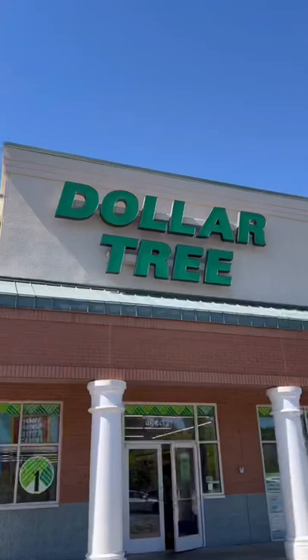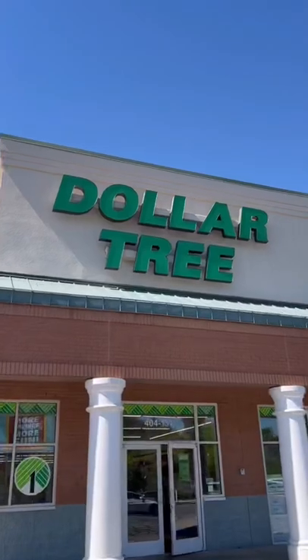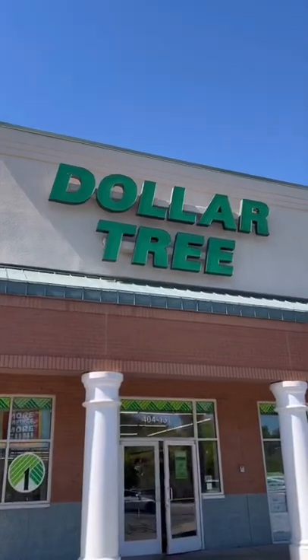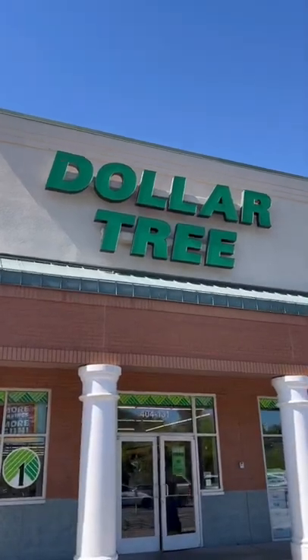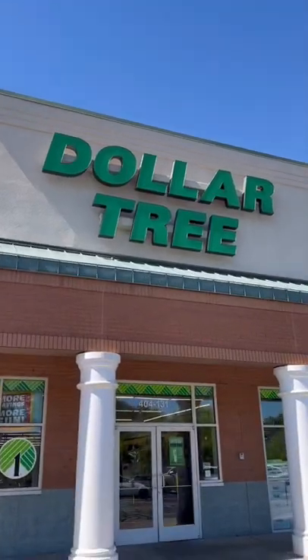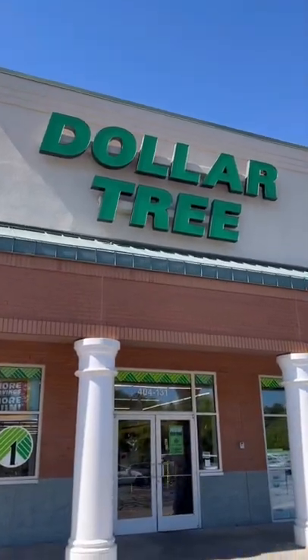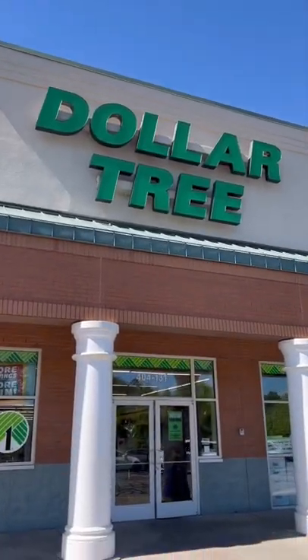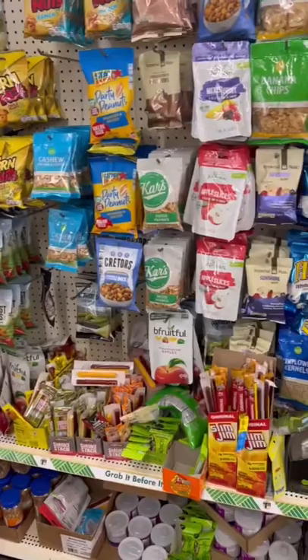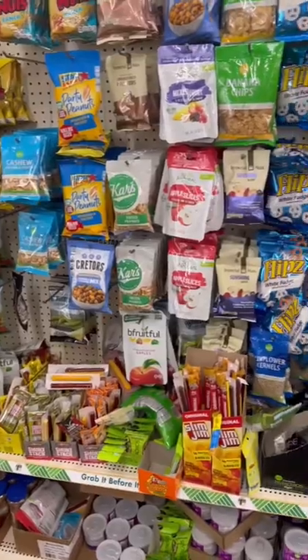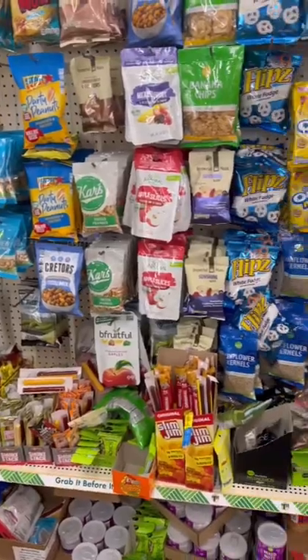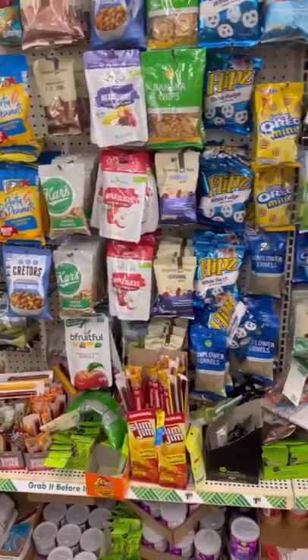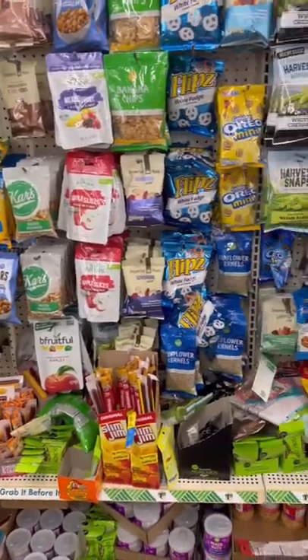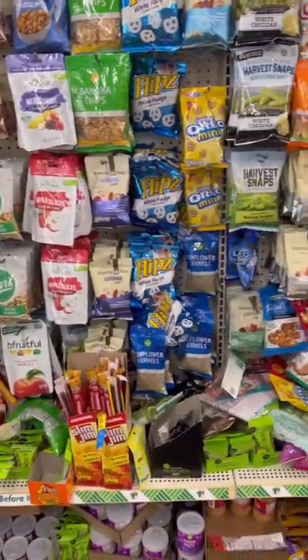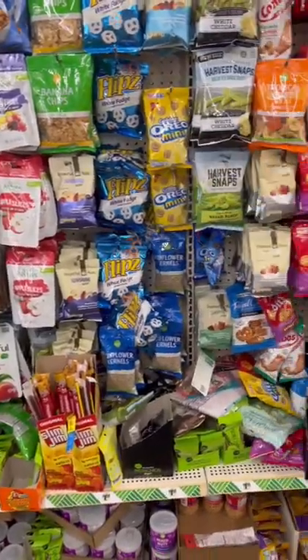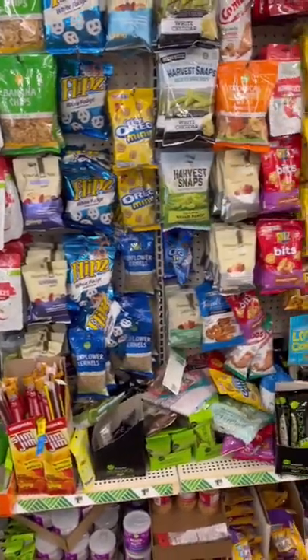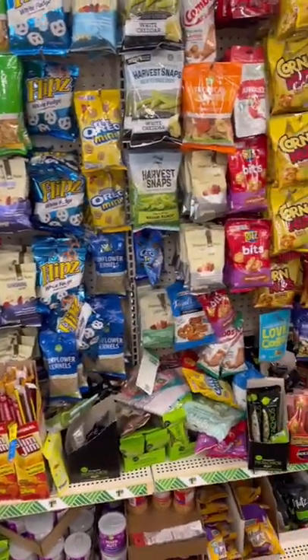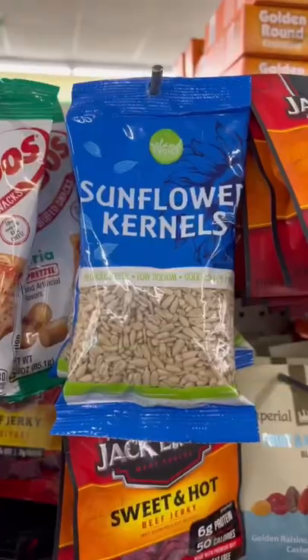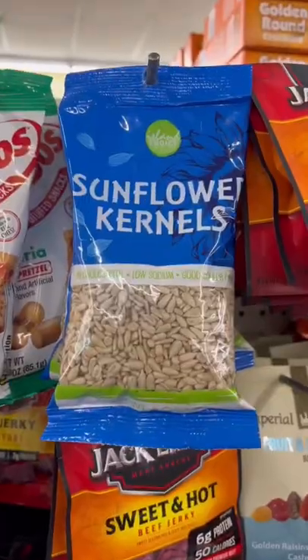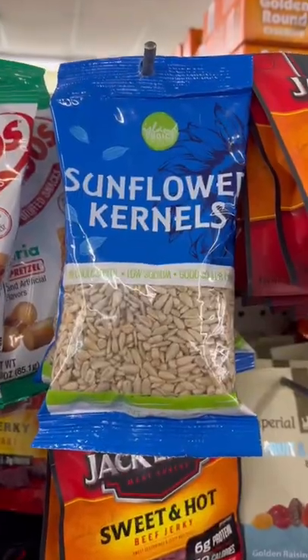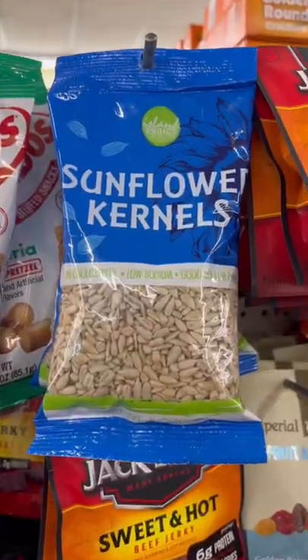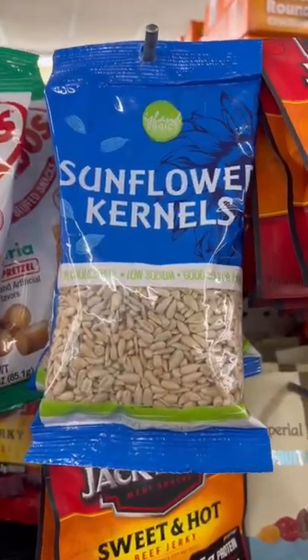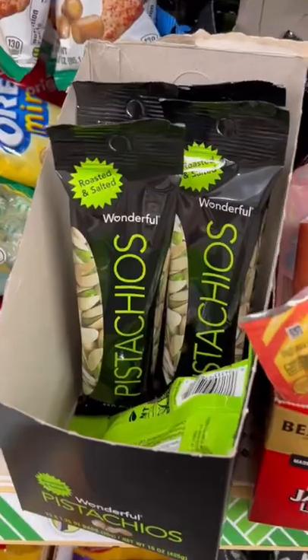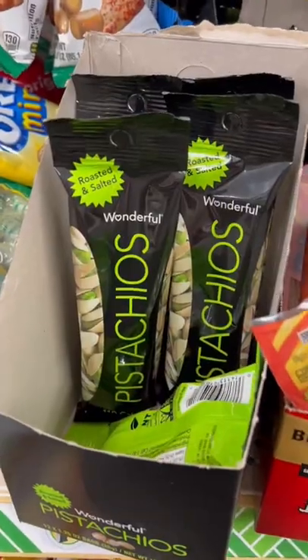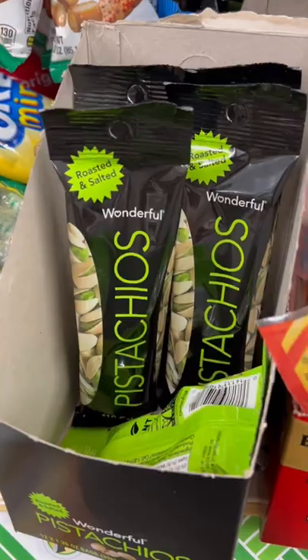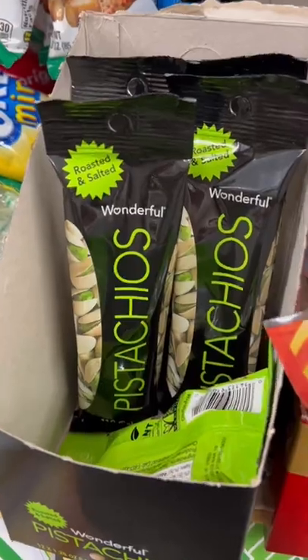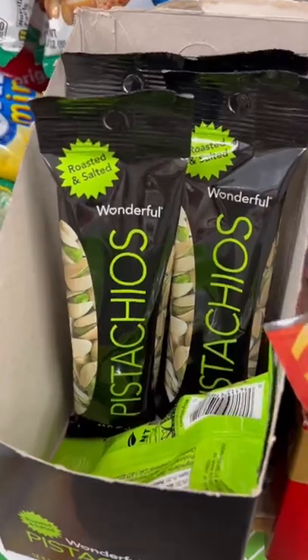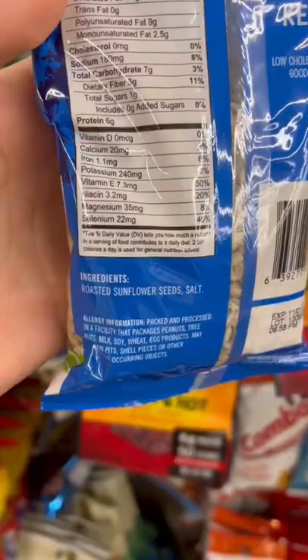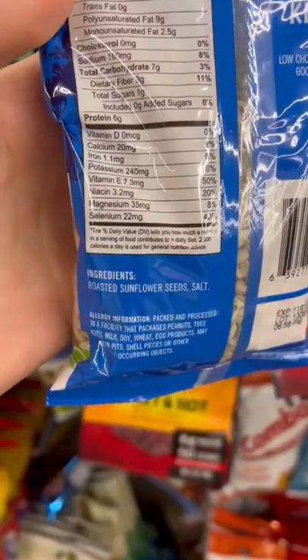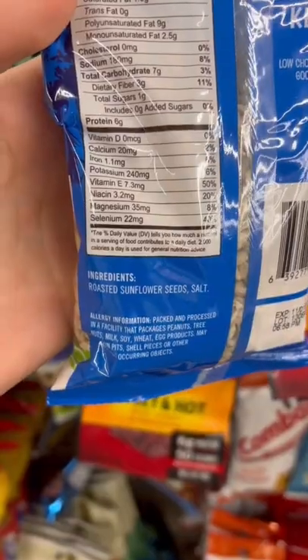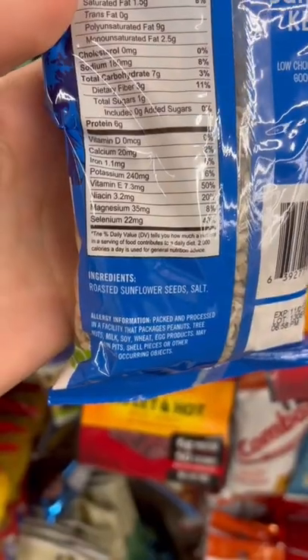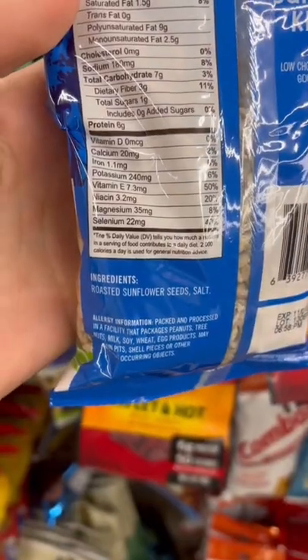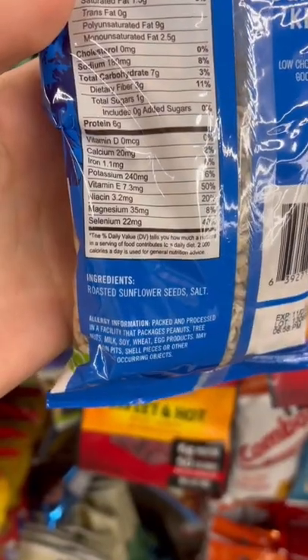I was pleasantly surprised to find a few clean and healthy finds at Dollar Tree. There were a few different nuts and seeds that had no added sugar or vegetable oils.